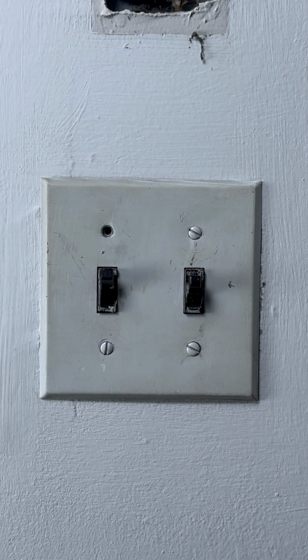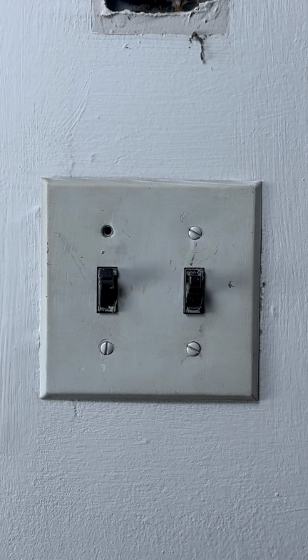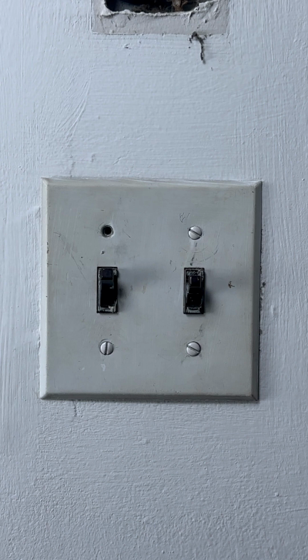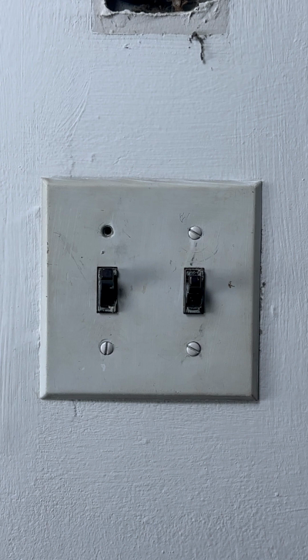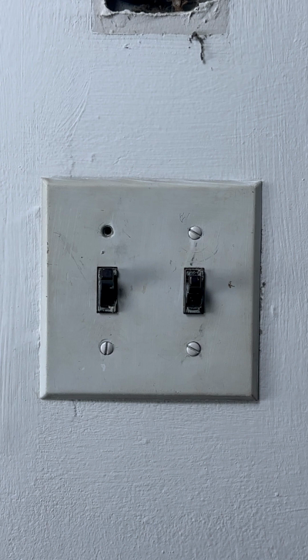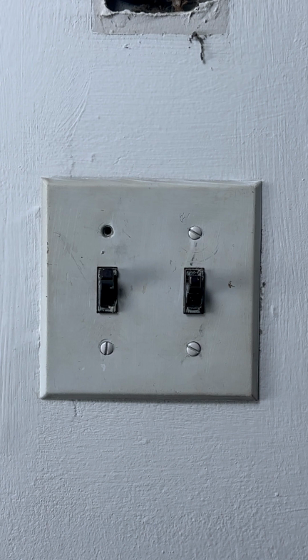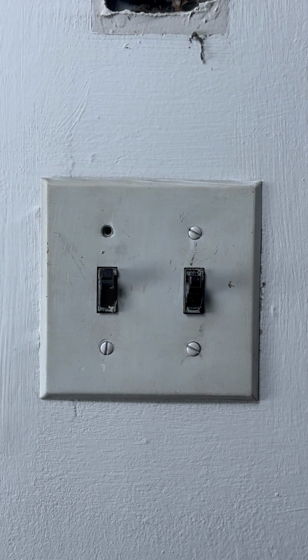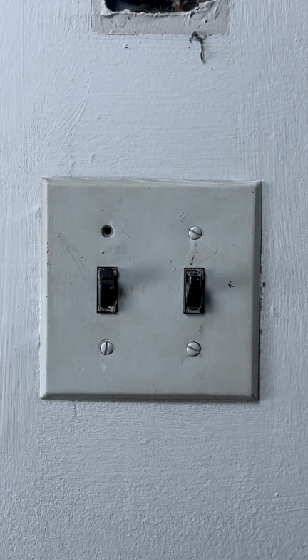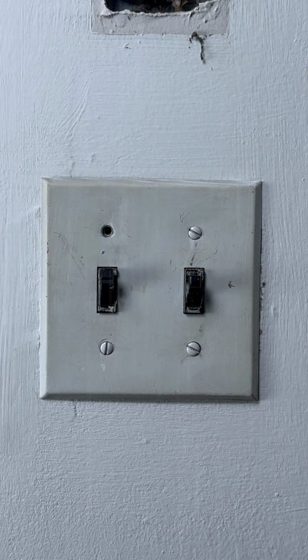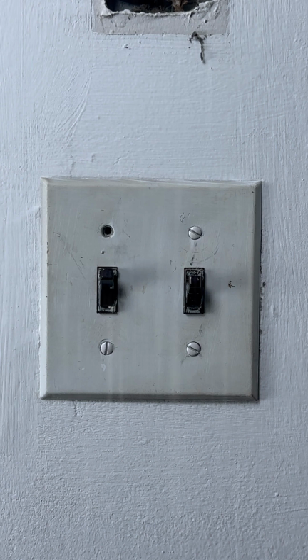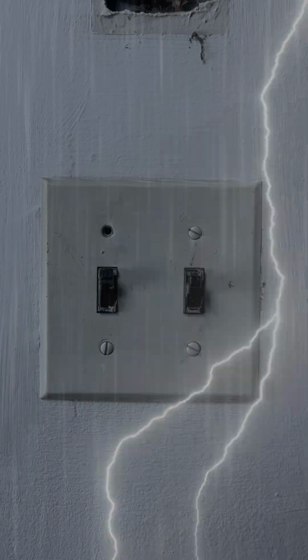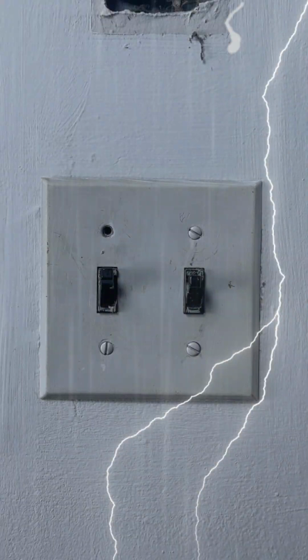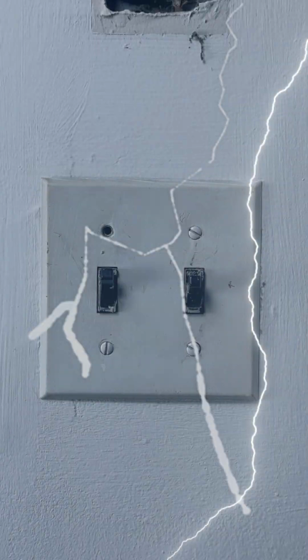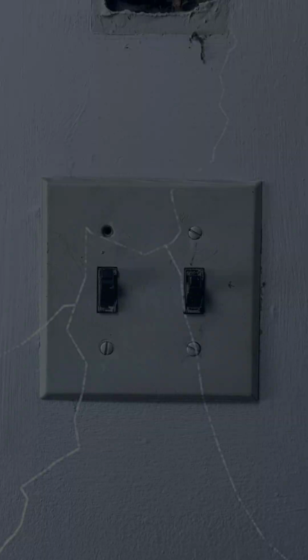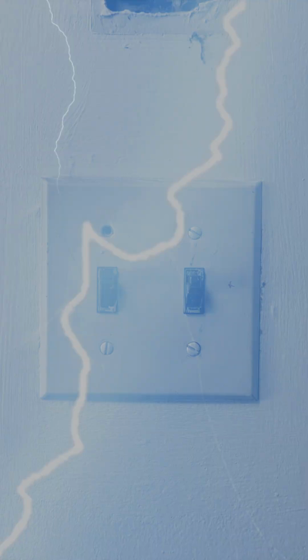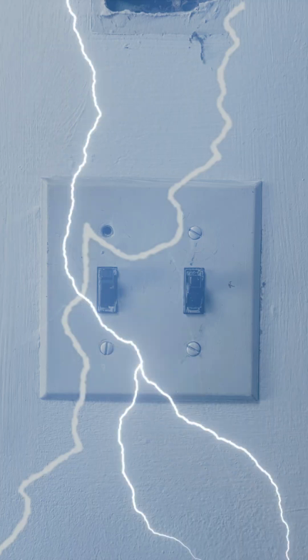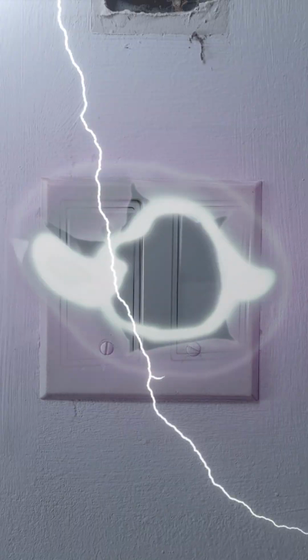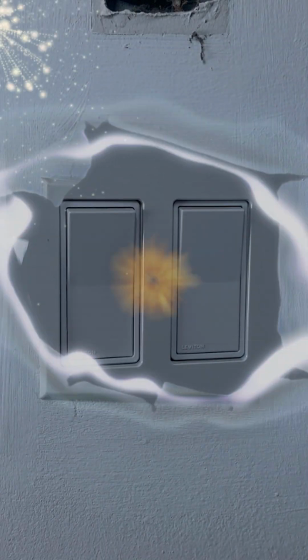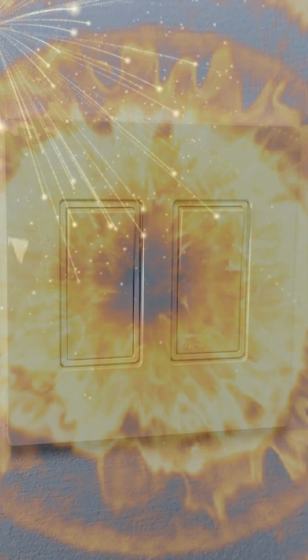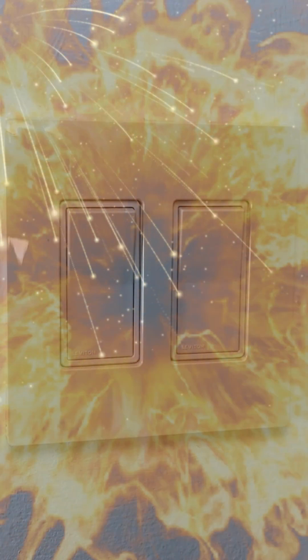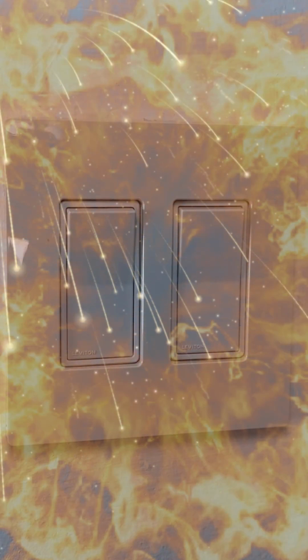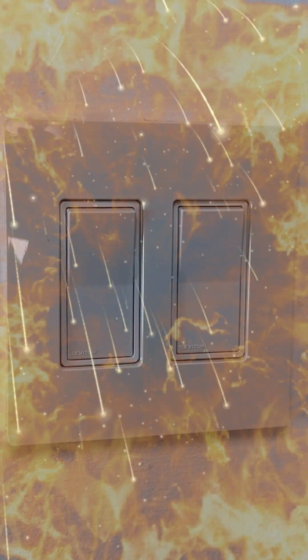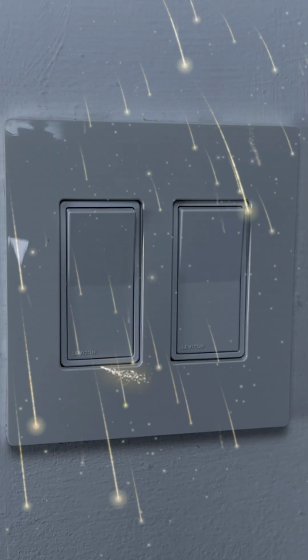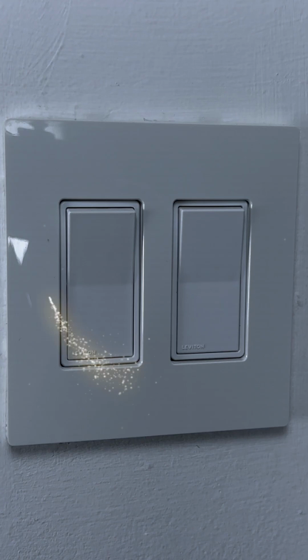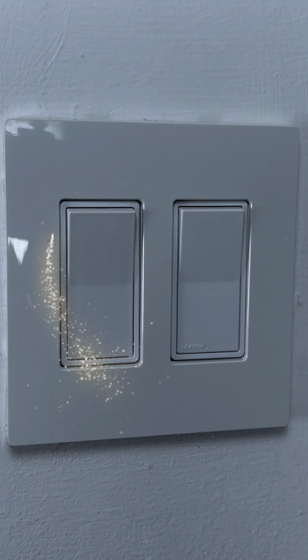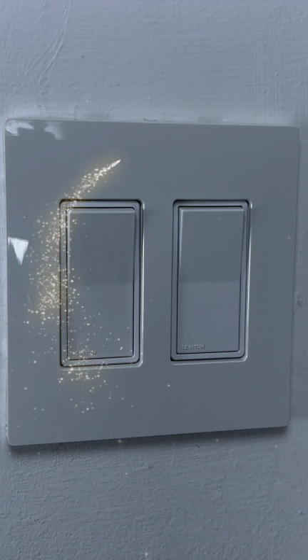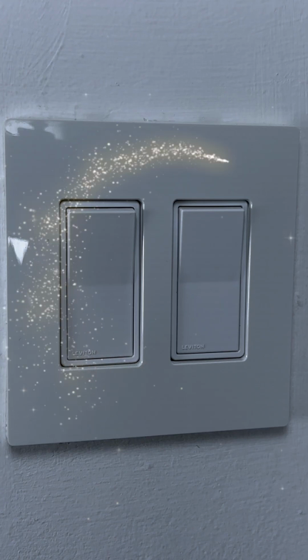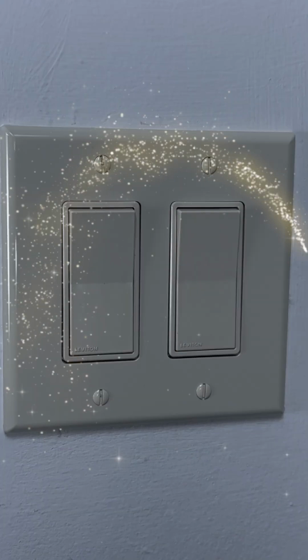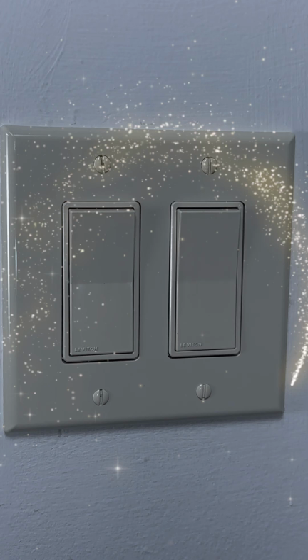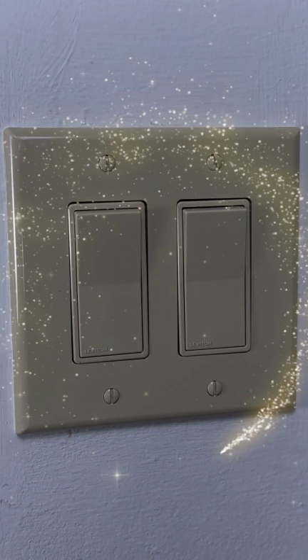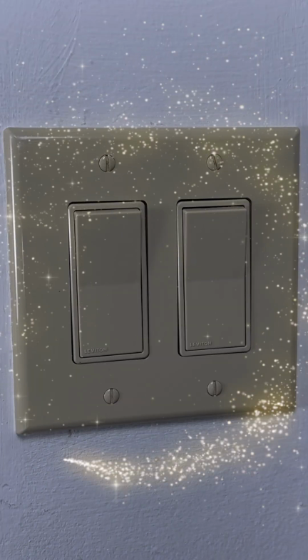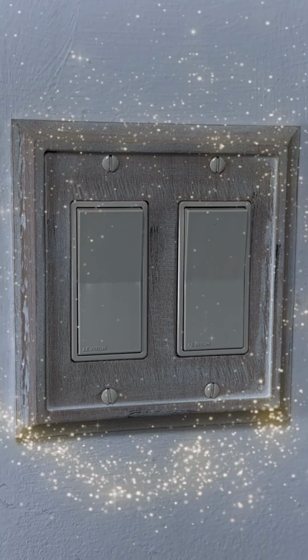Today we're going to replace three-way switches. Alright, let's replace it.